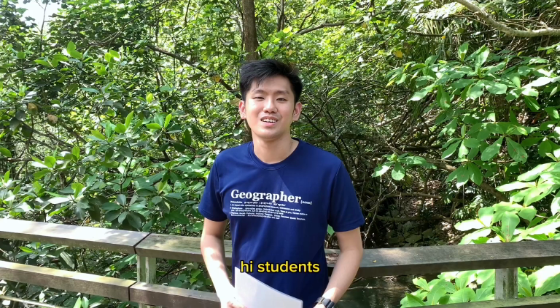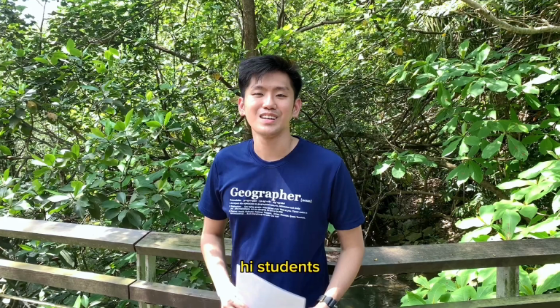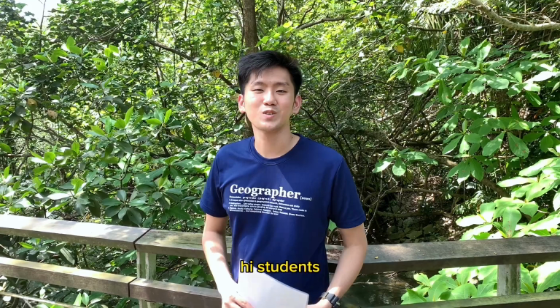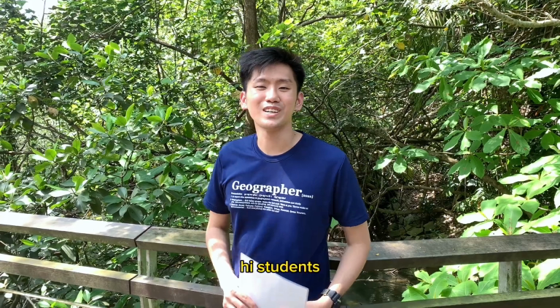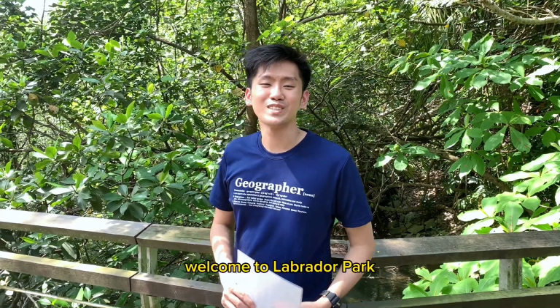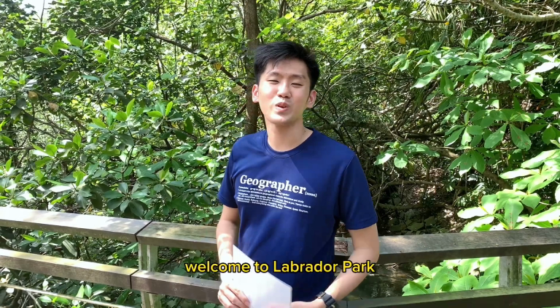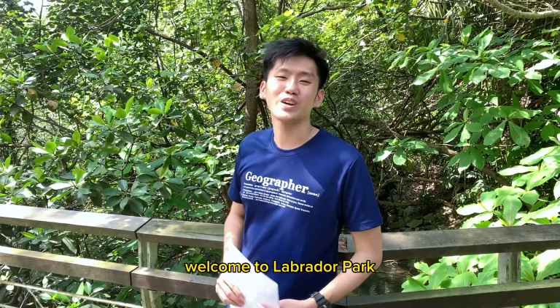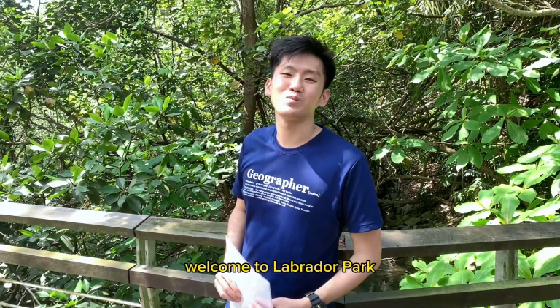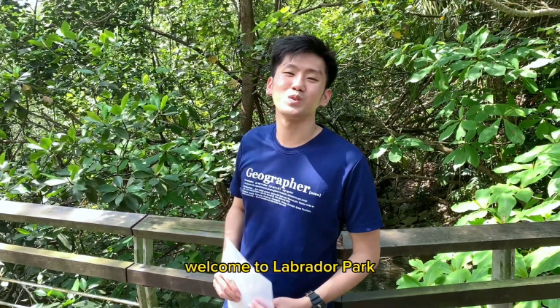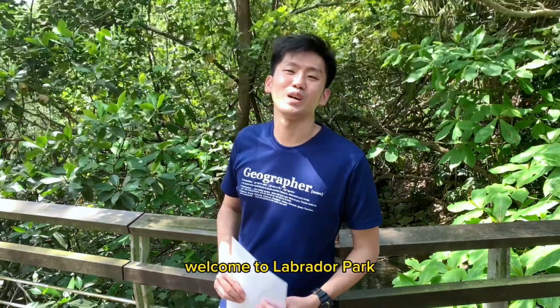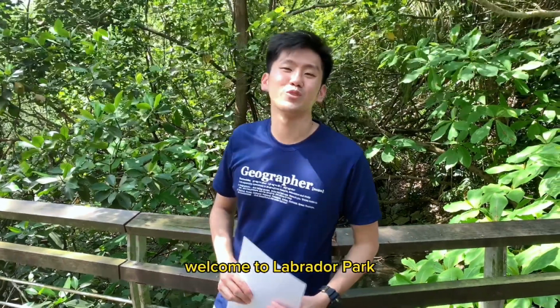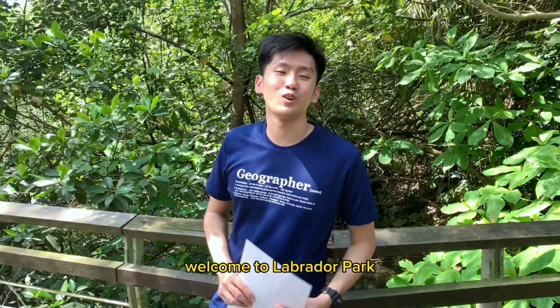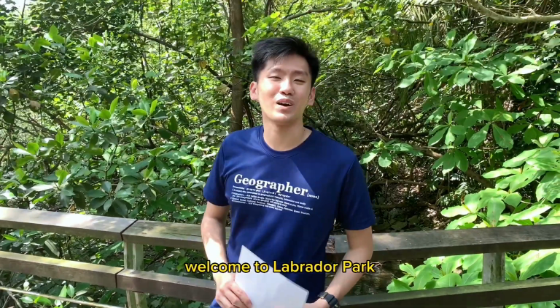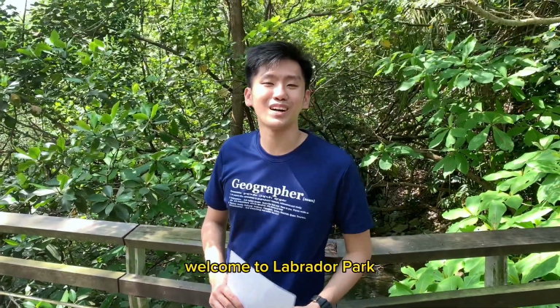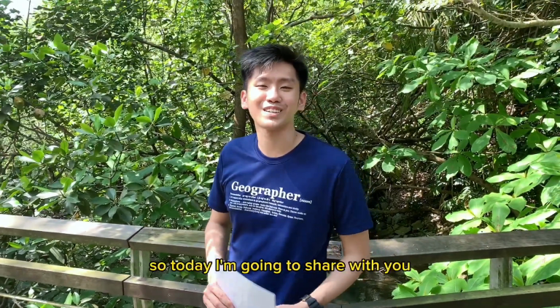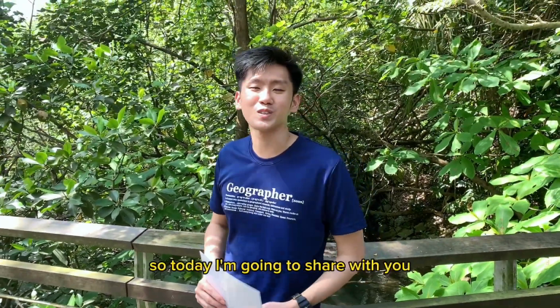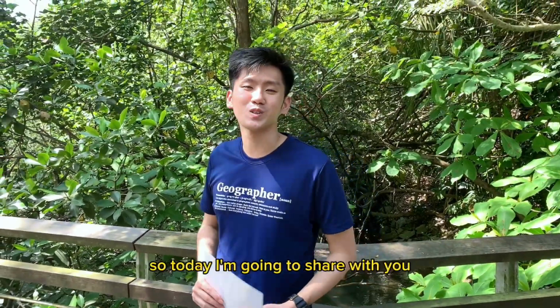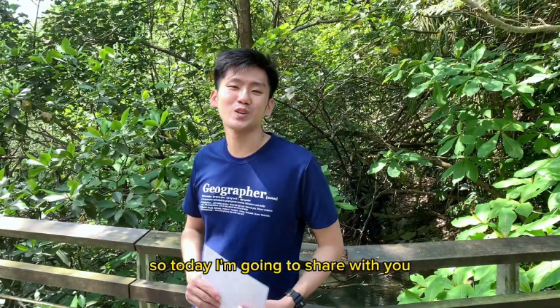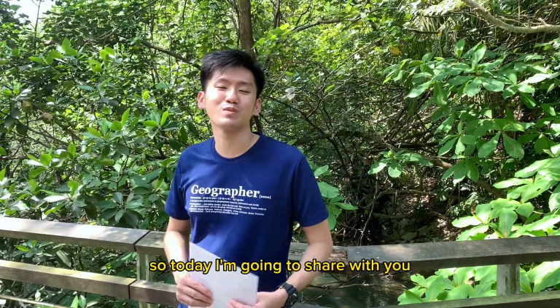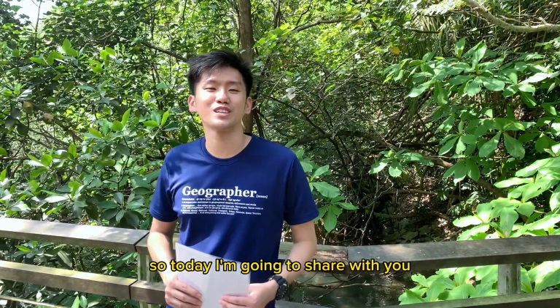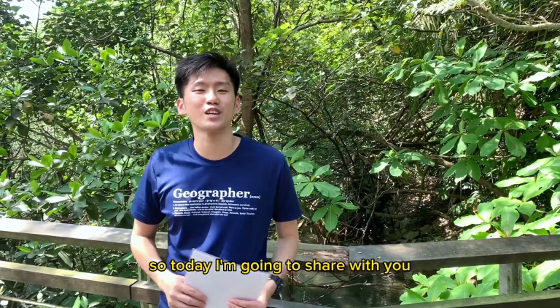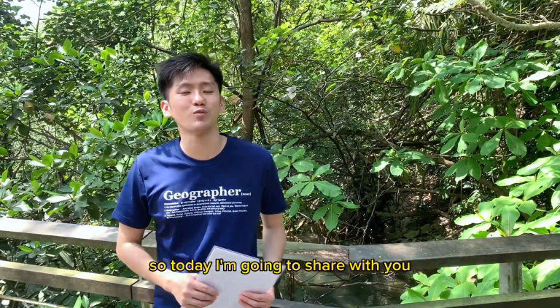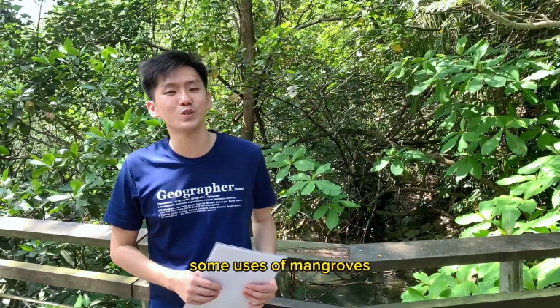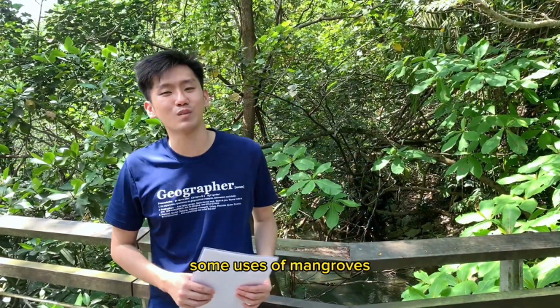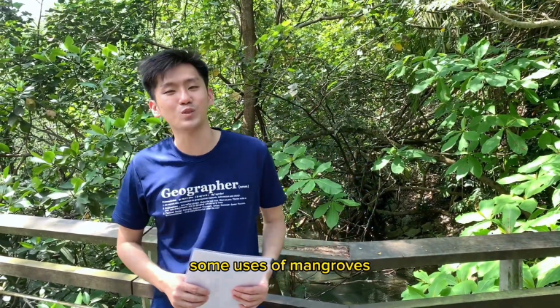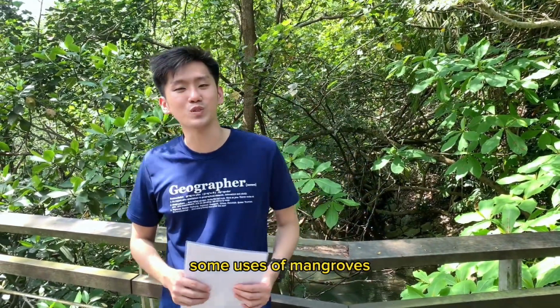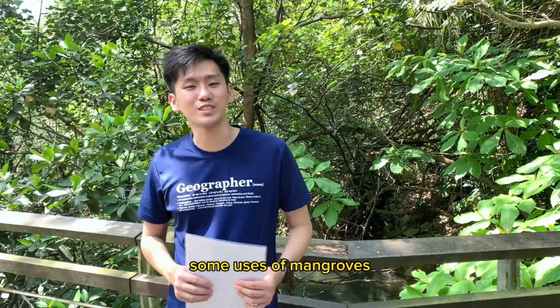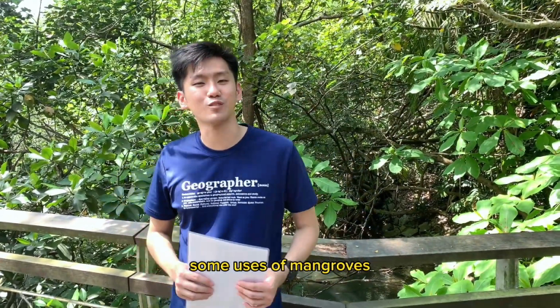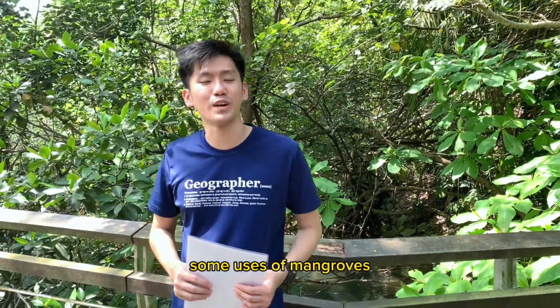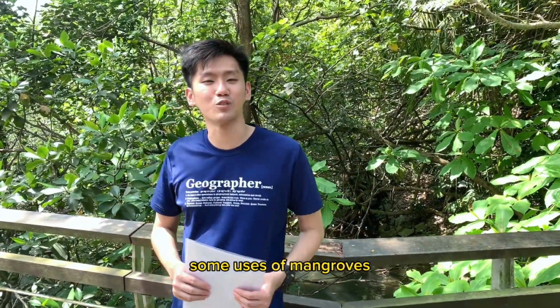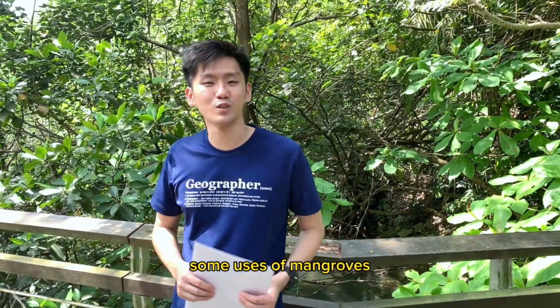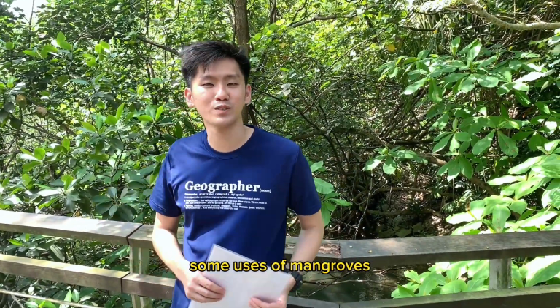Hi students, welcome to Webredor Park. Today I'm going to share with you some uses of mangroves.